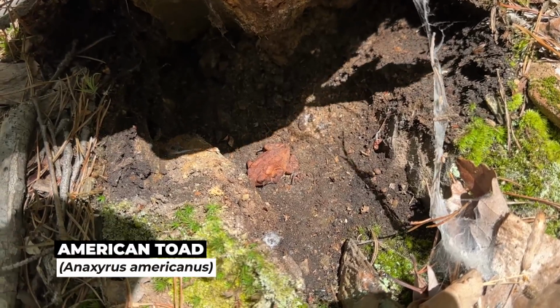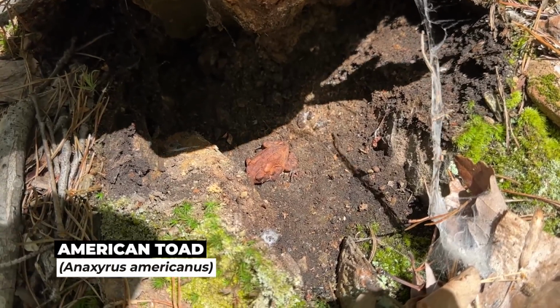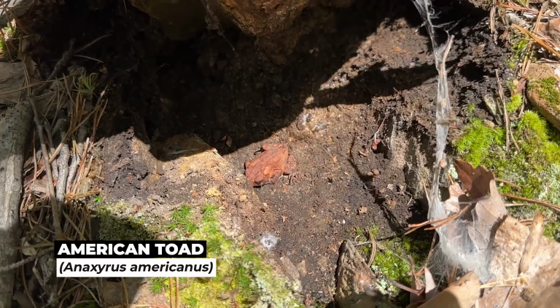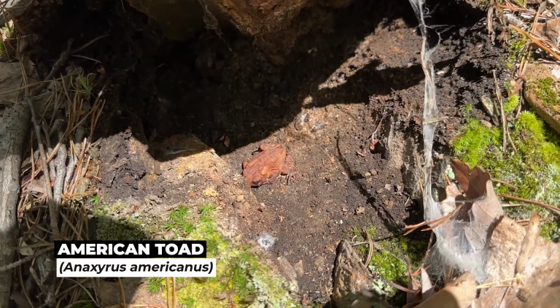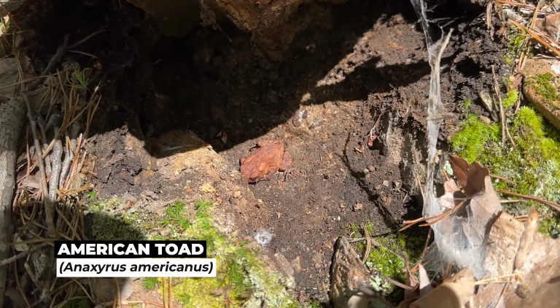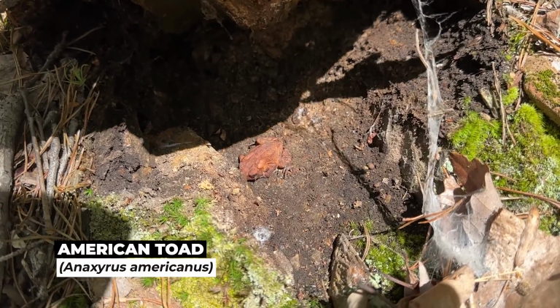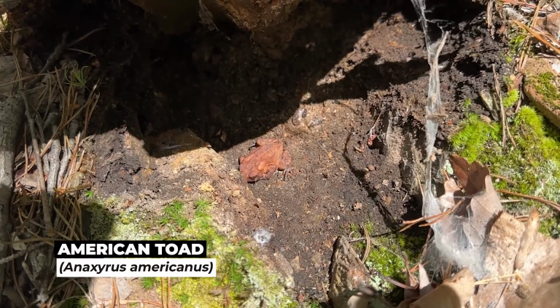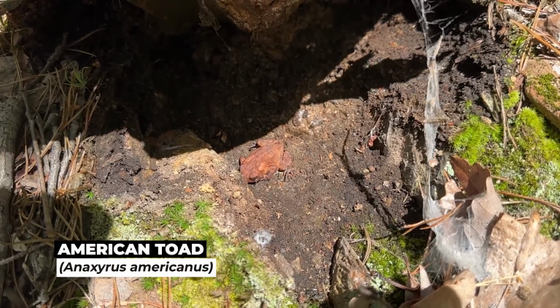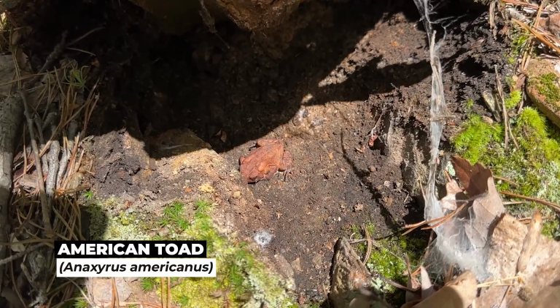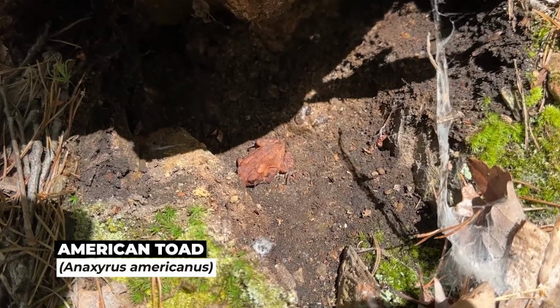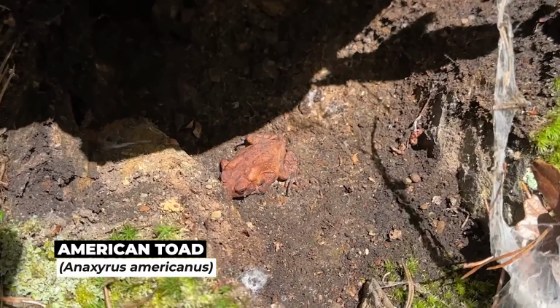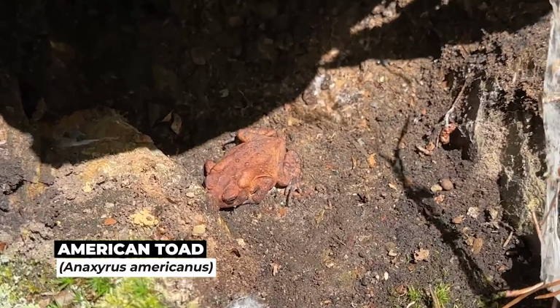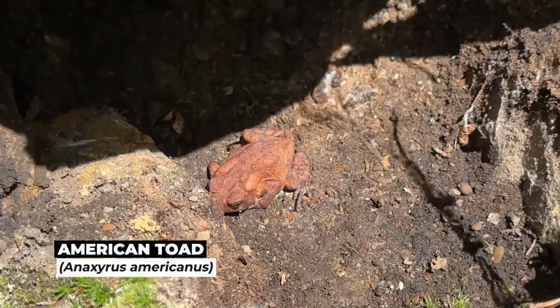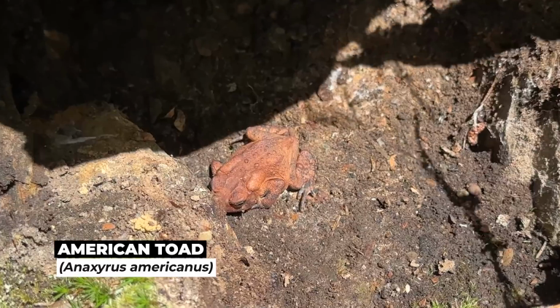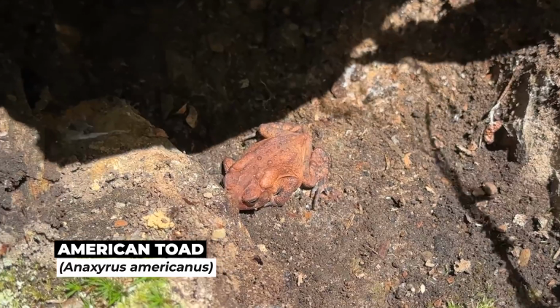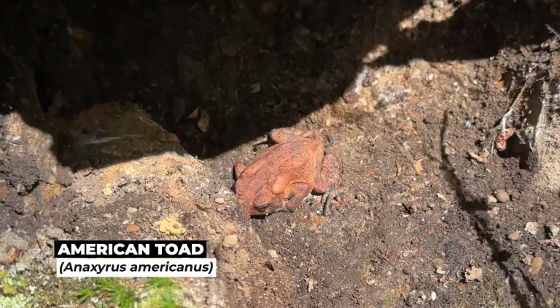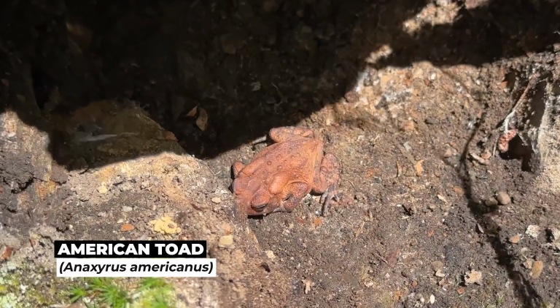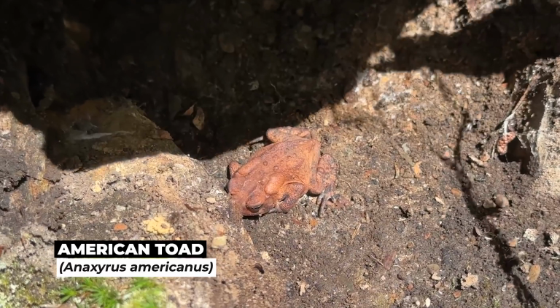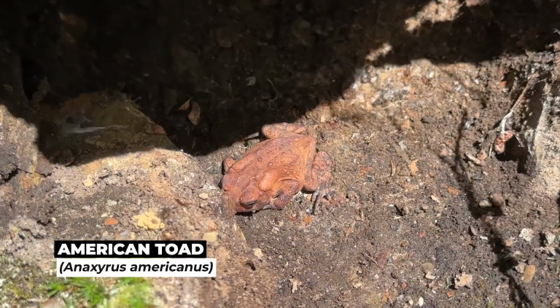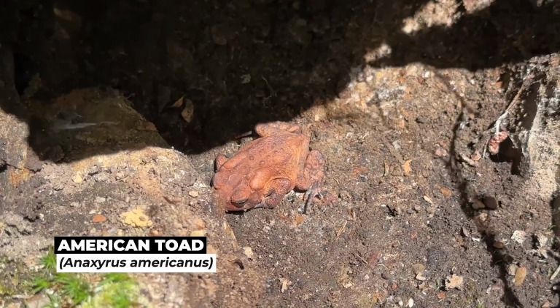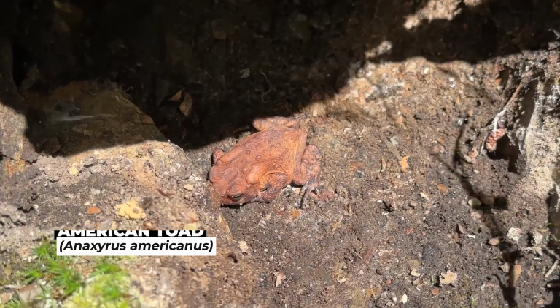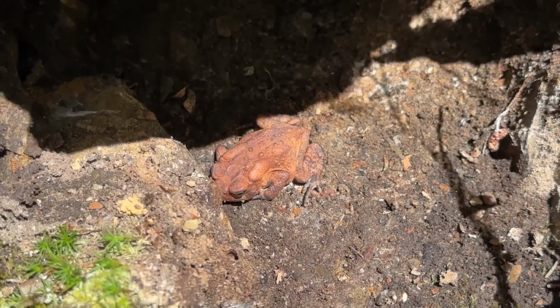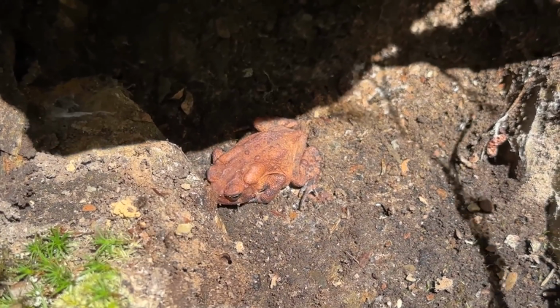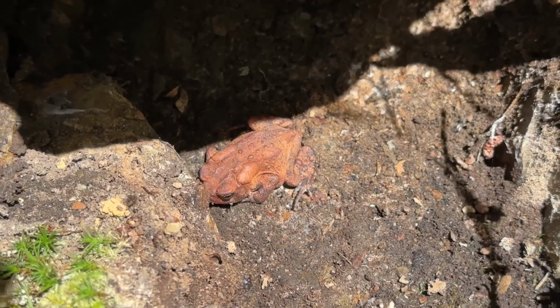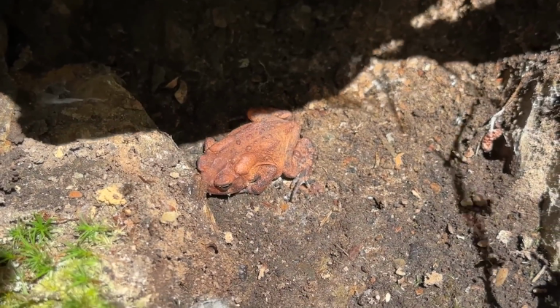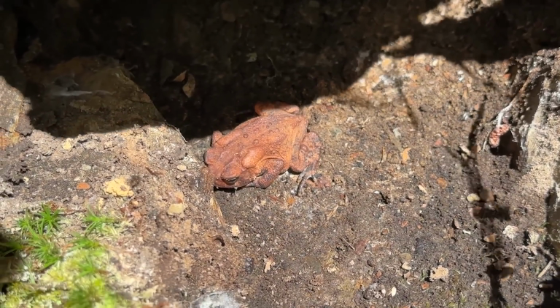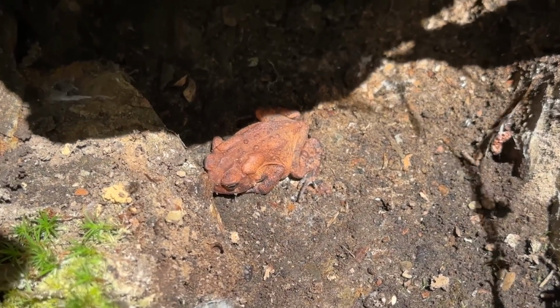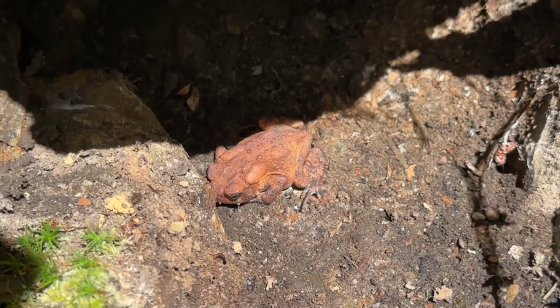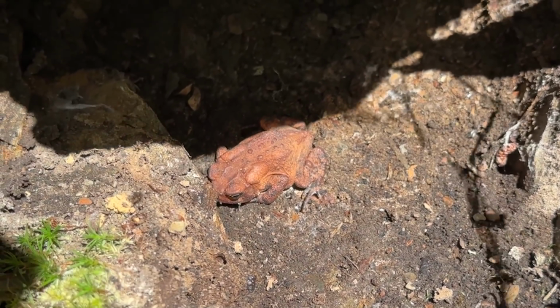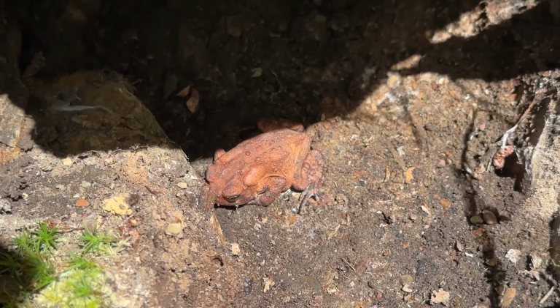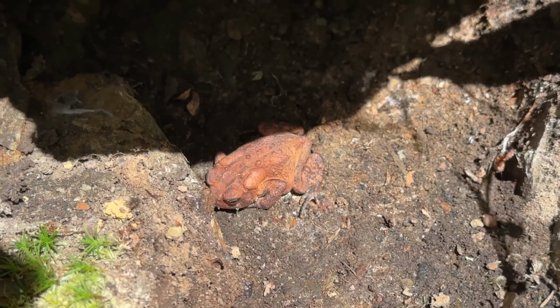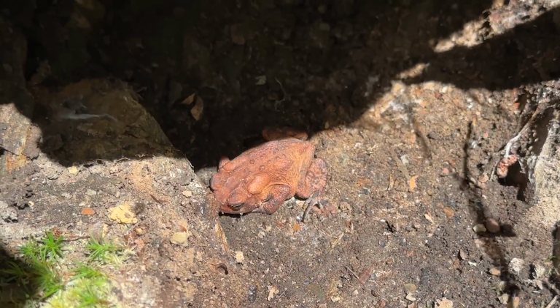Look at this colorful little guy. That is an American toad. Very nice looking.